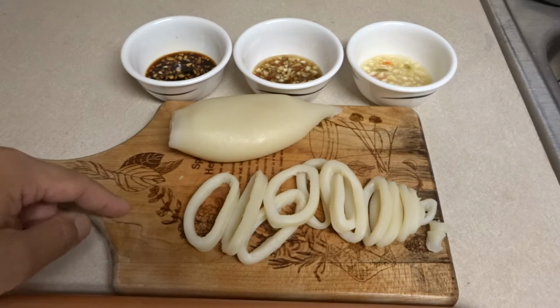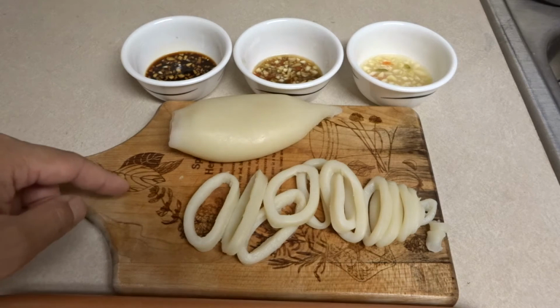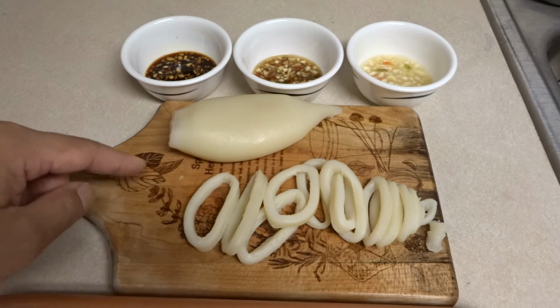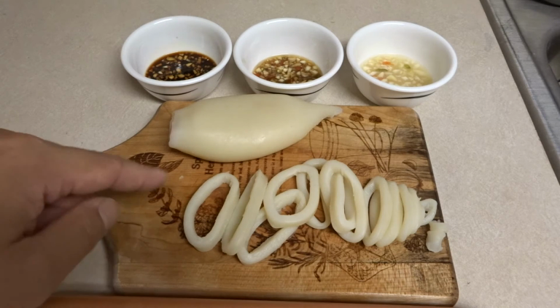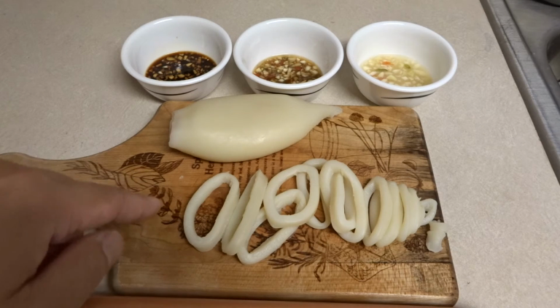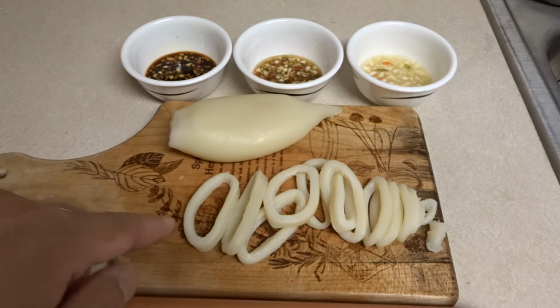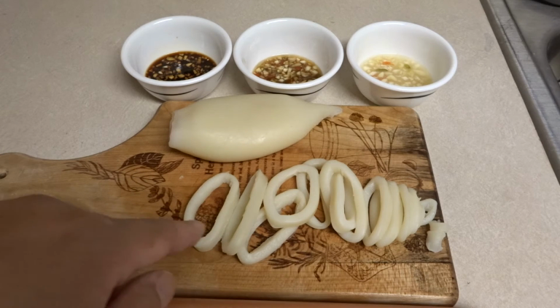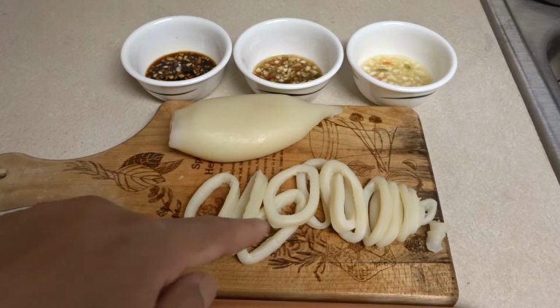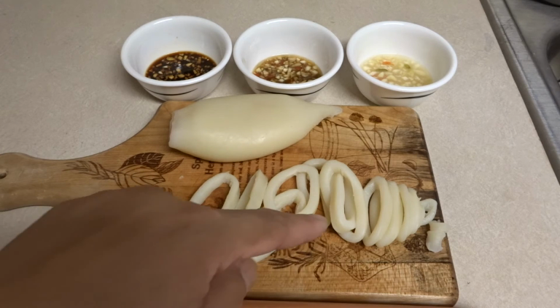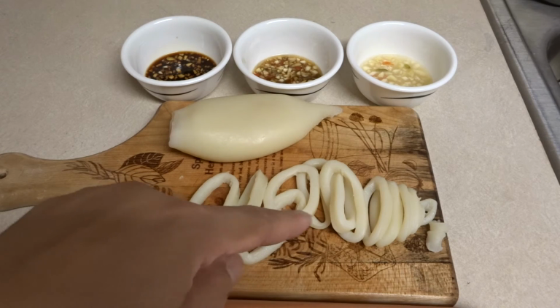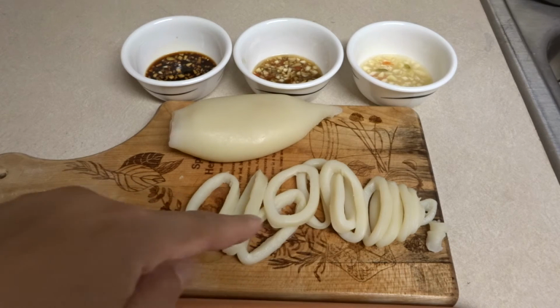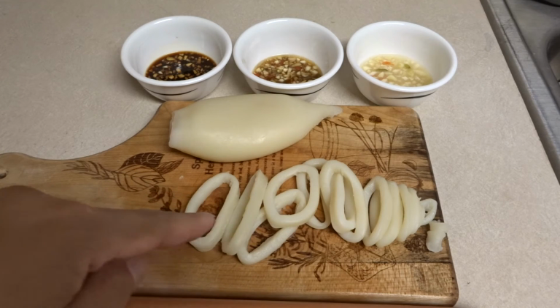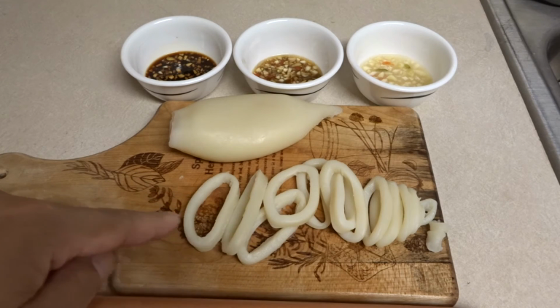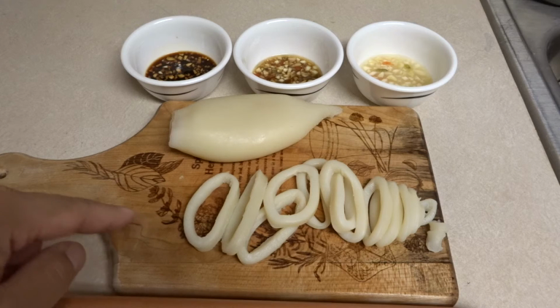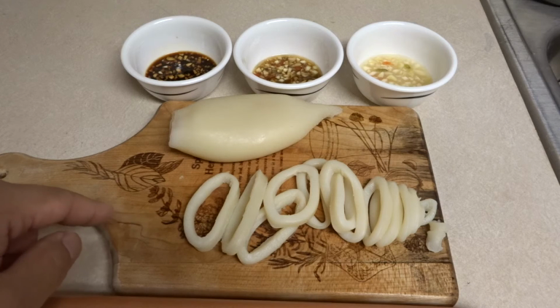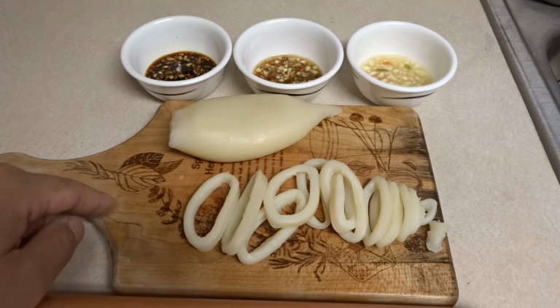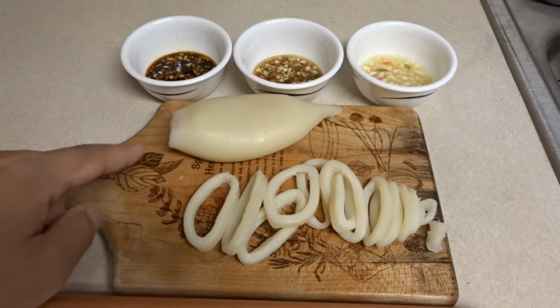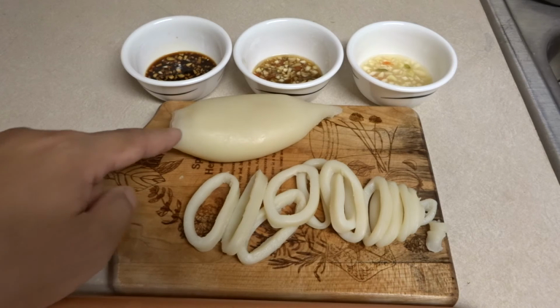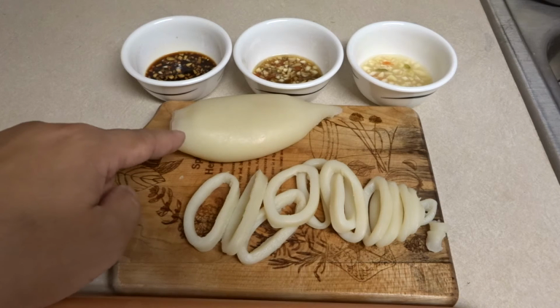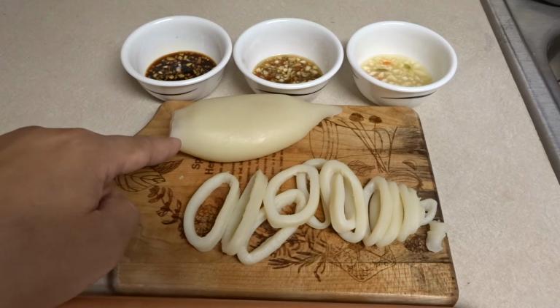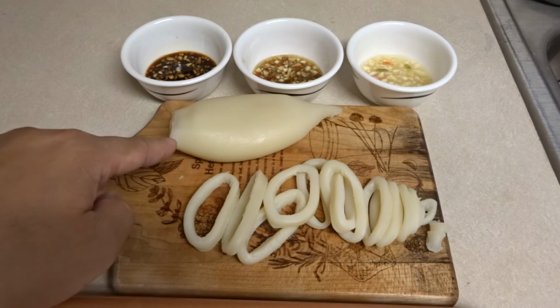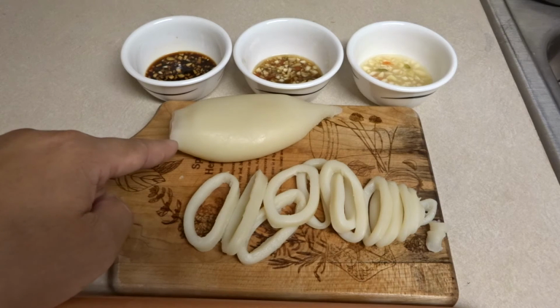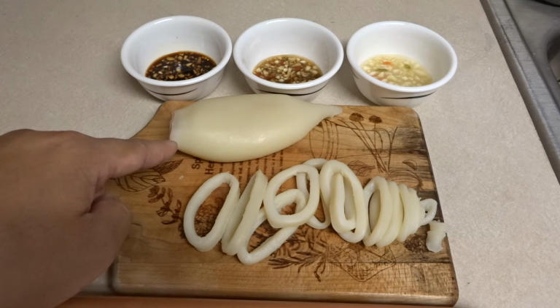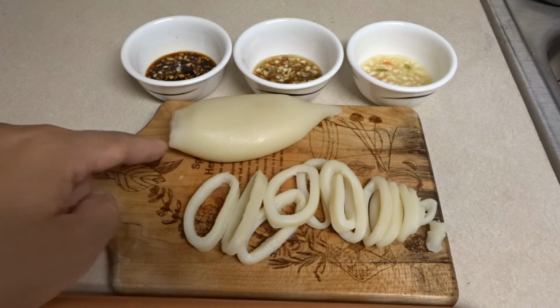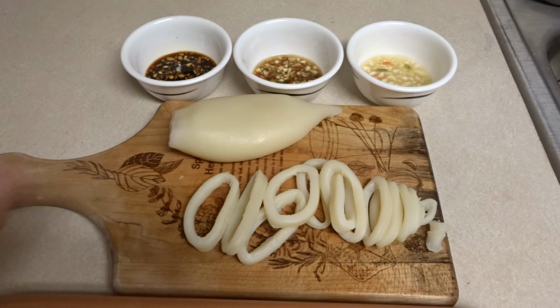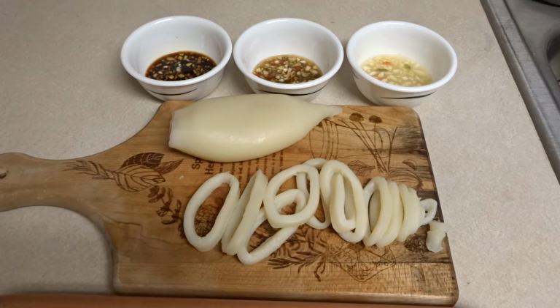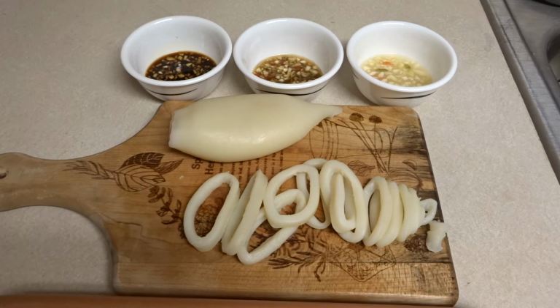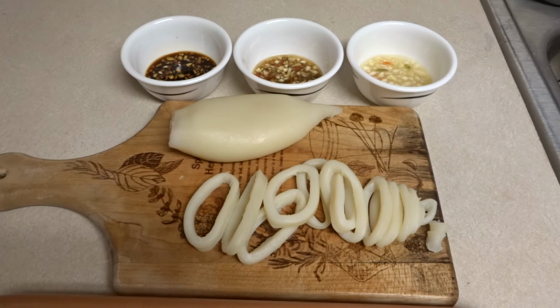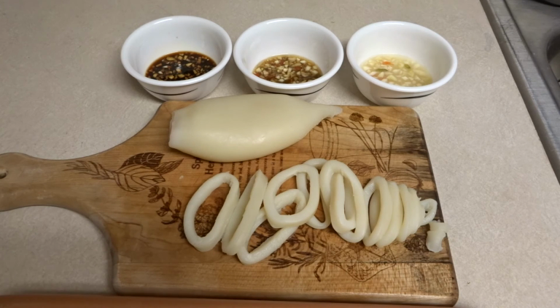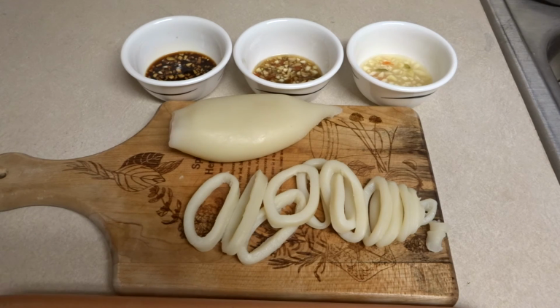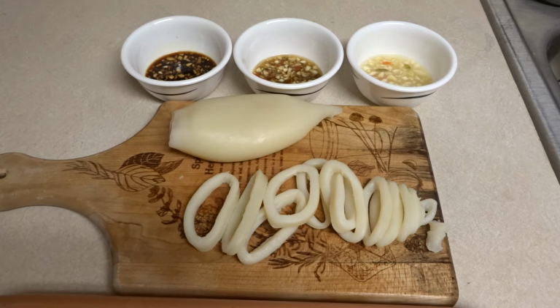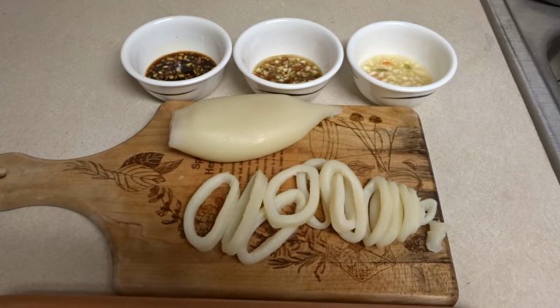But yeah, this is how it looks. I chopped it up into little tubes and I'll chop this one up next. It was pretty good. Thank you for watching.